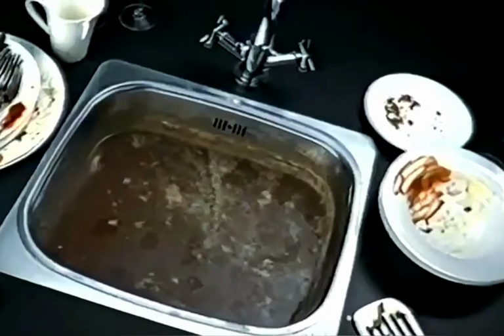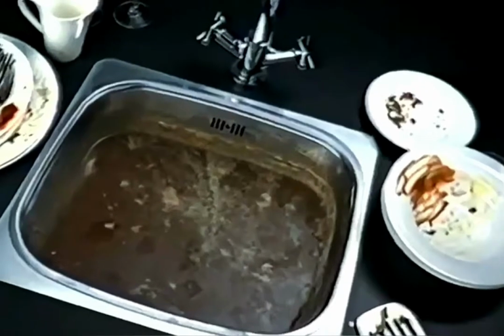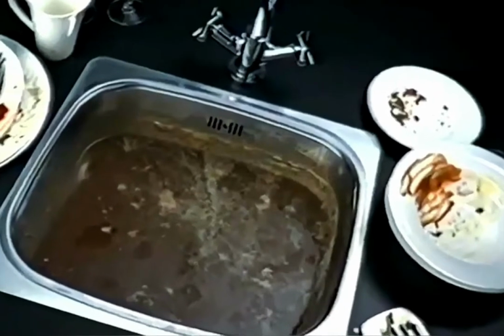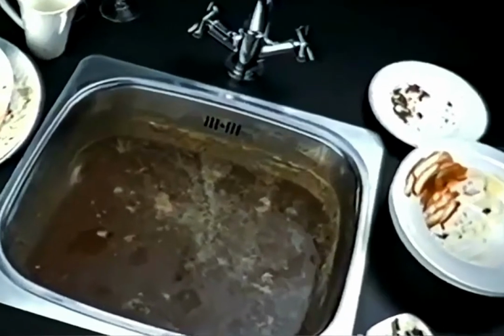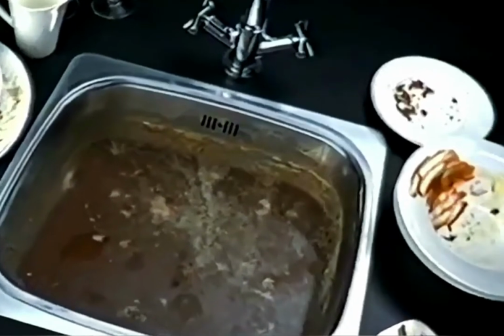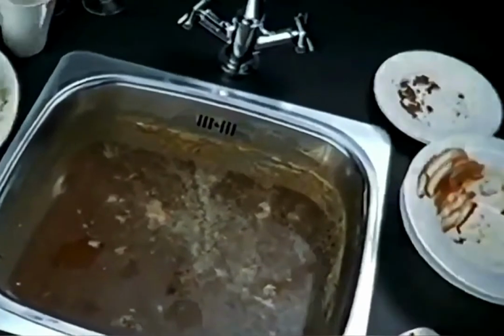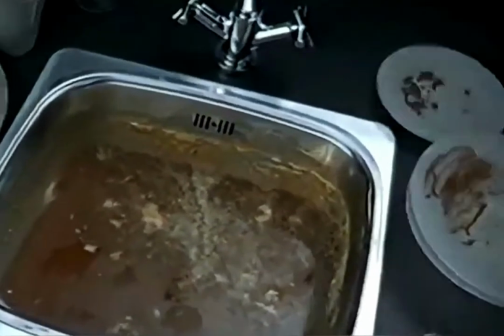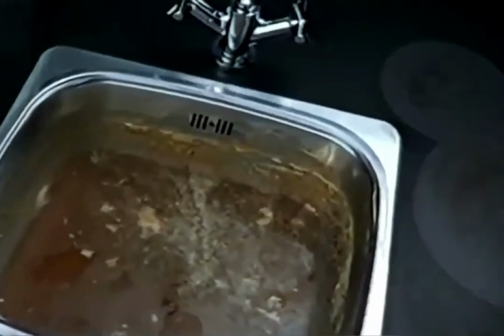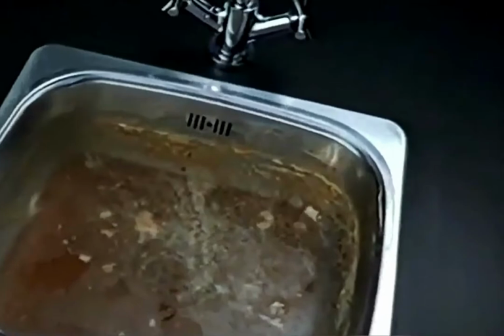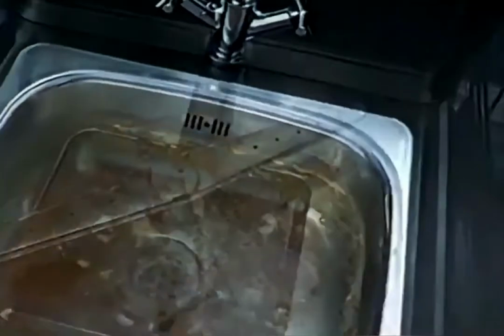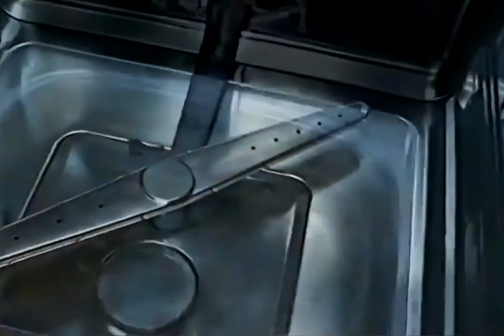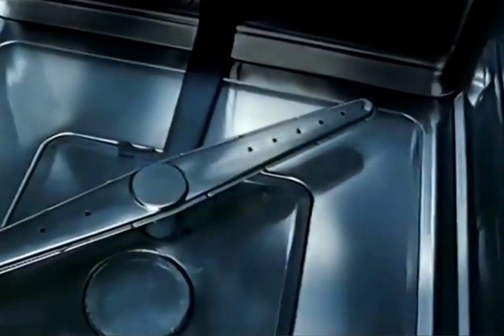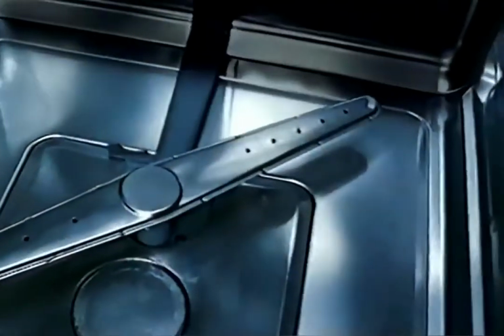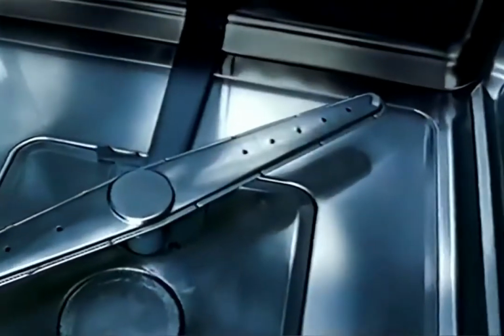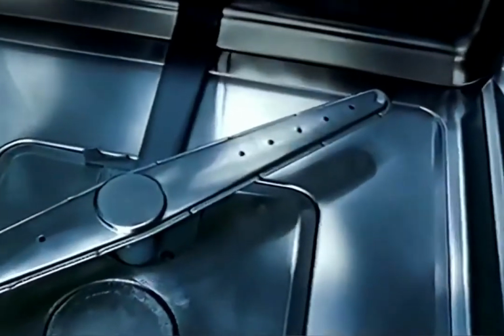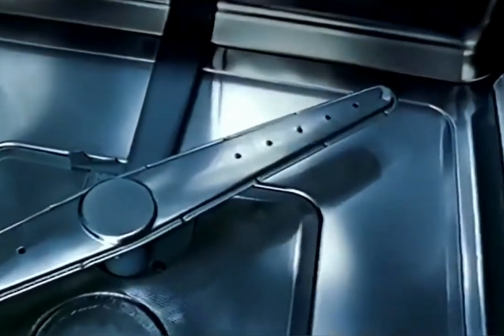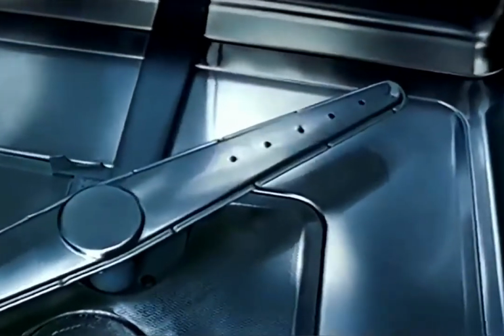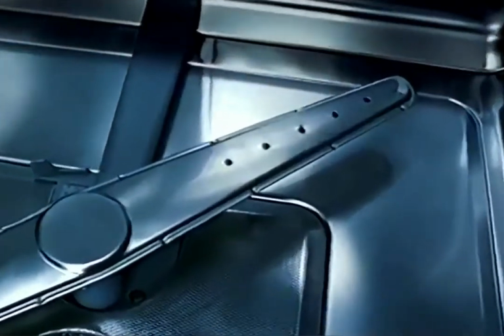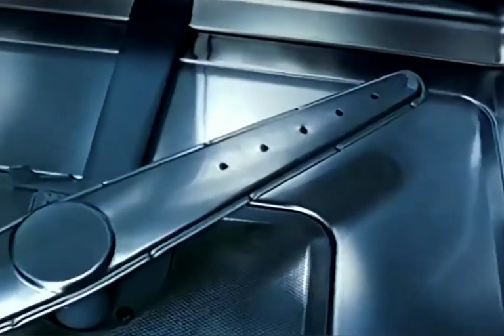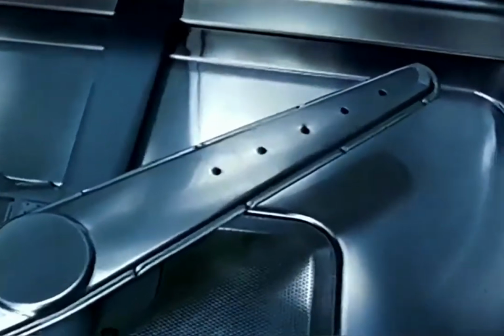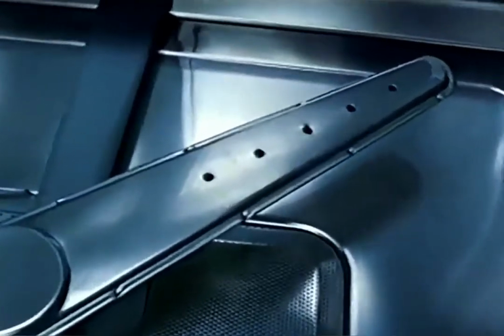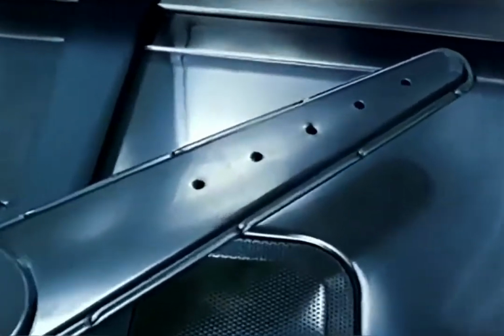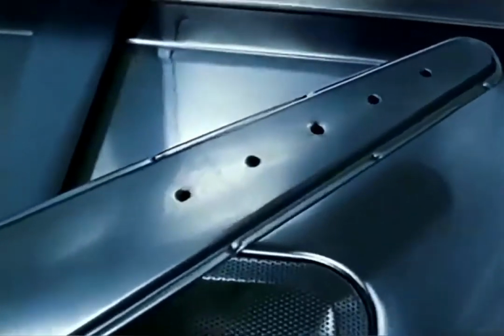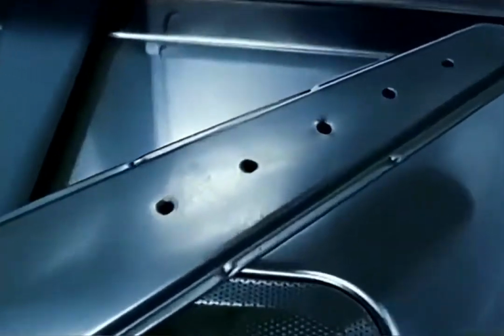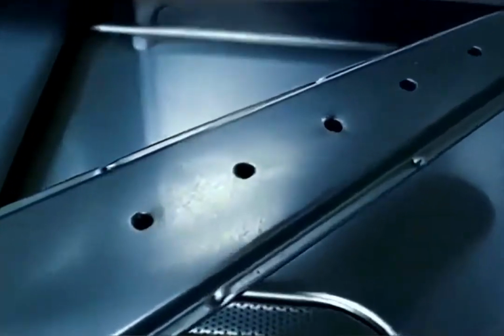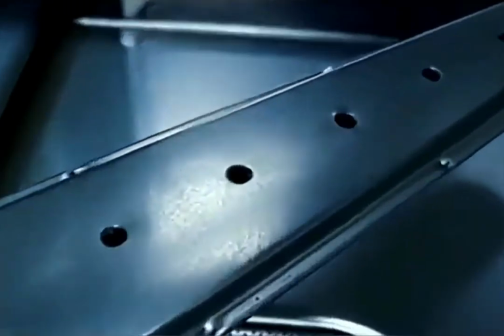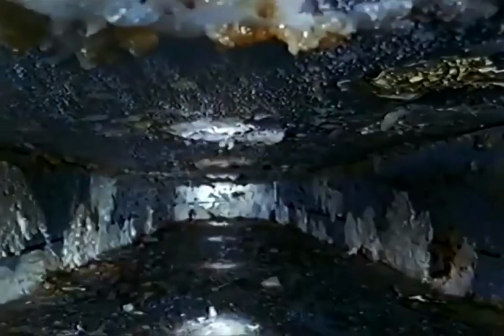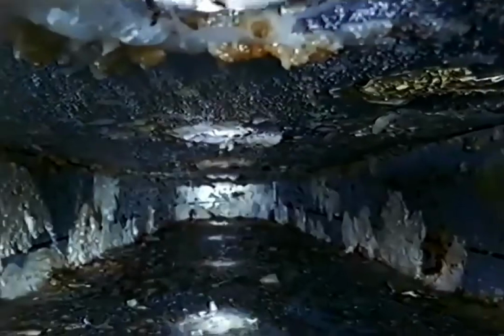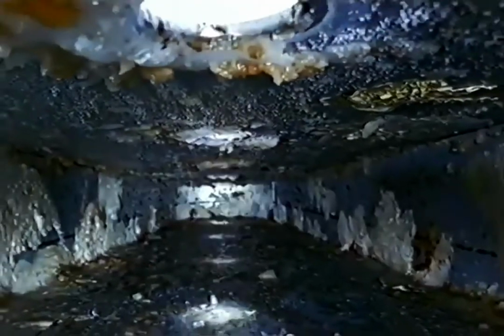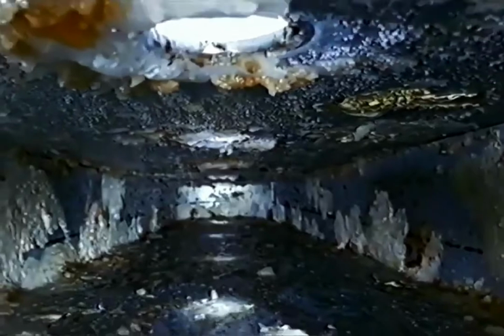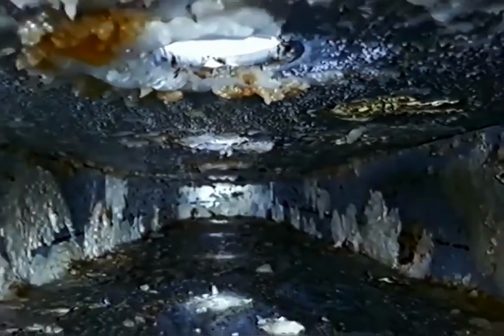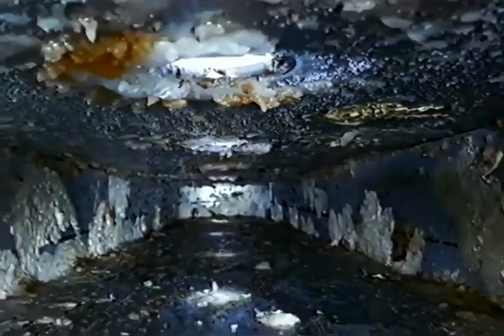You'd never wash your dishes in a dirty sink, so why wash them in a dirty dishwasher? It may look clean, but you can't see what's built up inside.